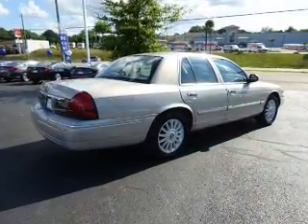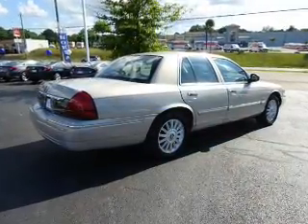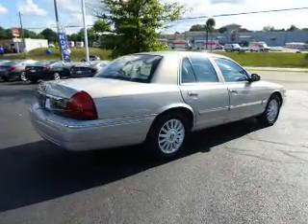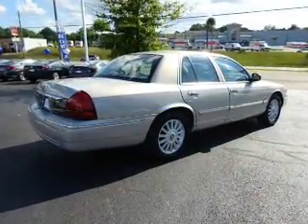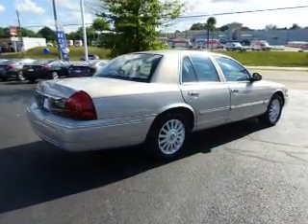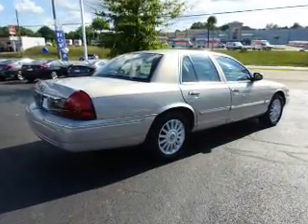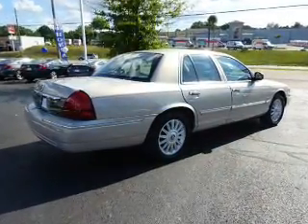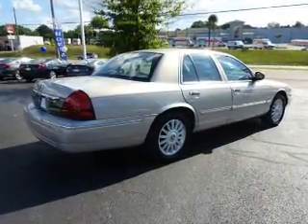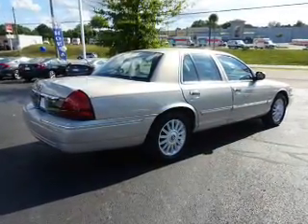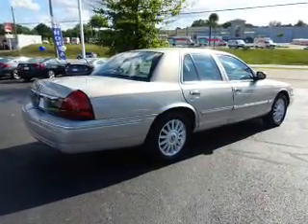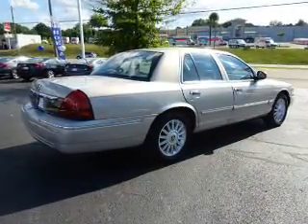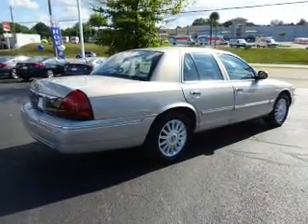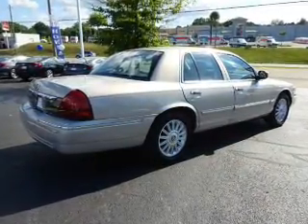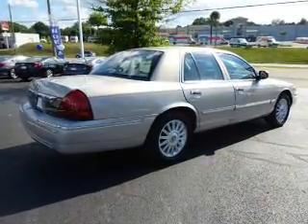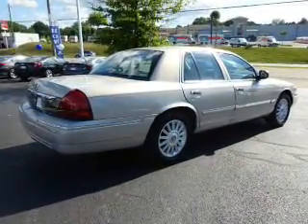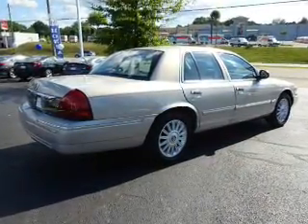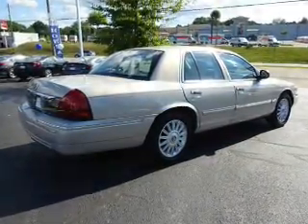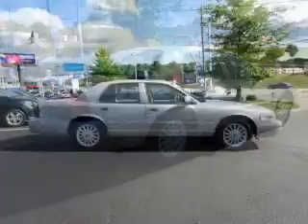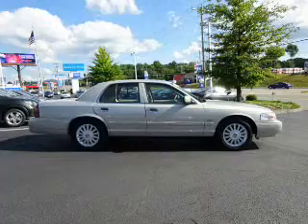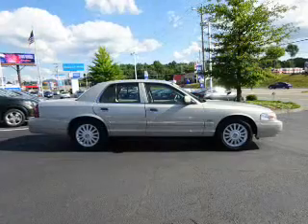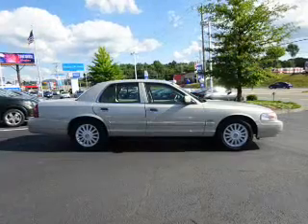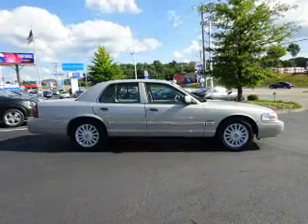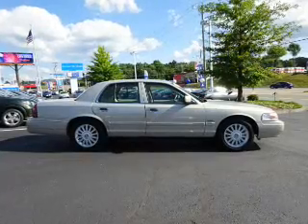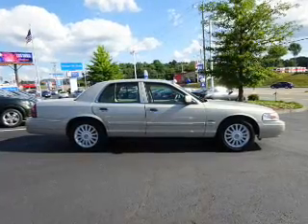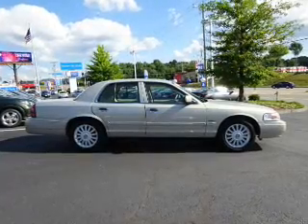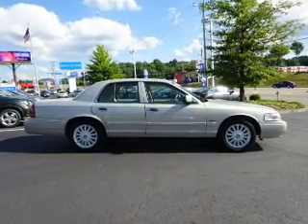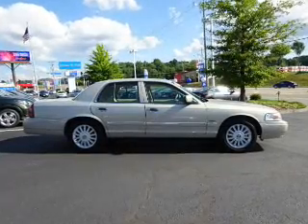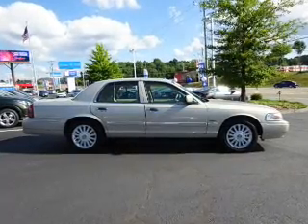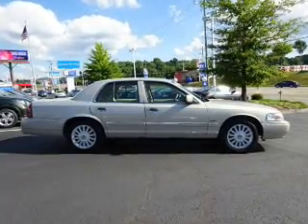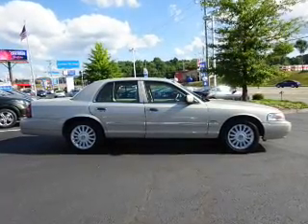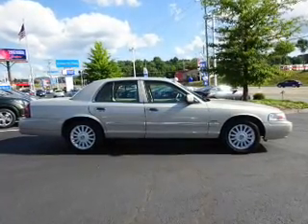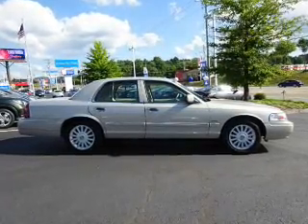Cruise control, a trip computer, power outlets, air conditioning, power door locks, power windows.